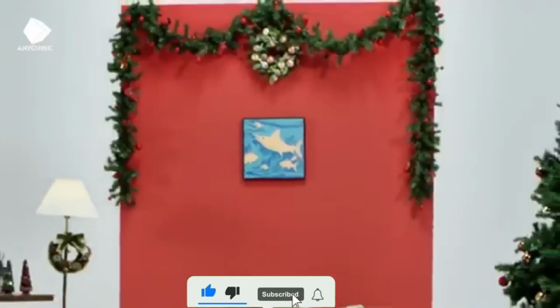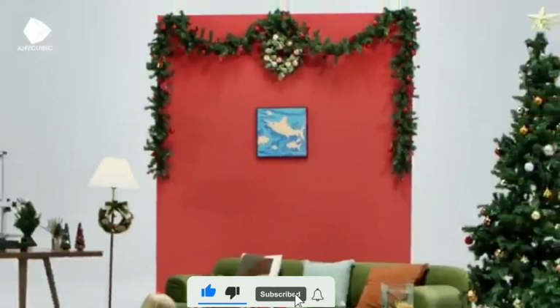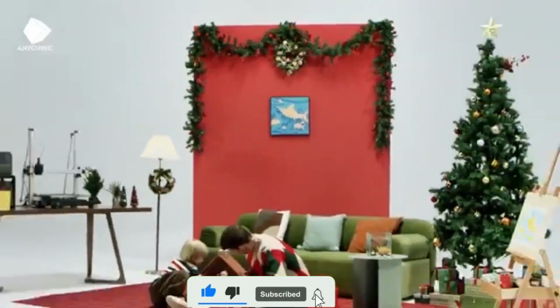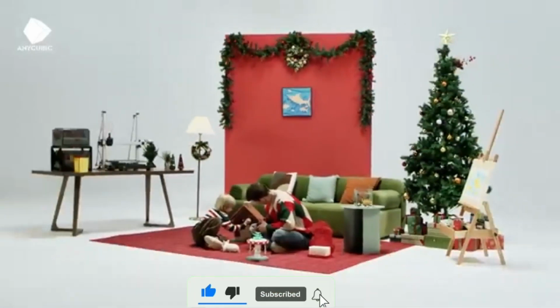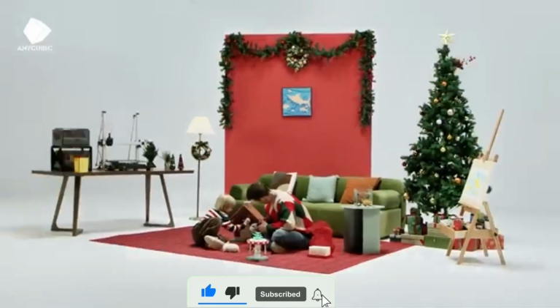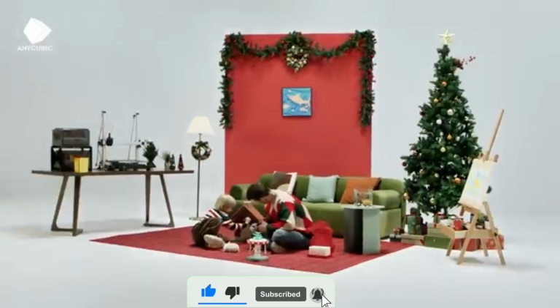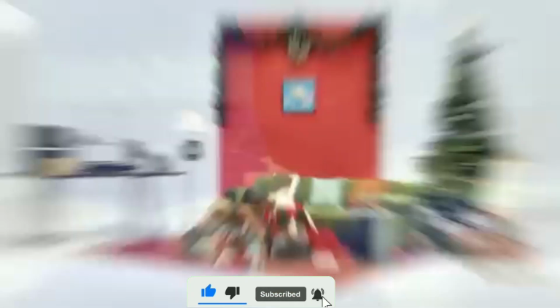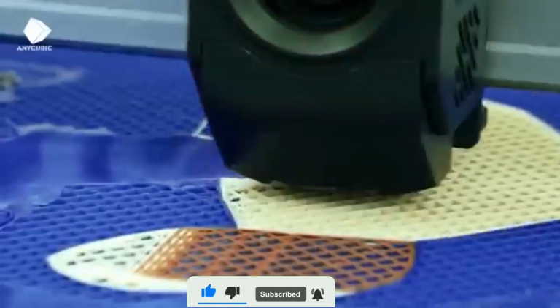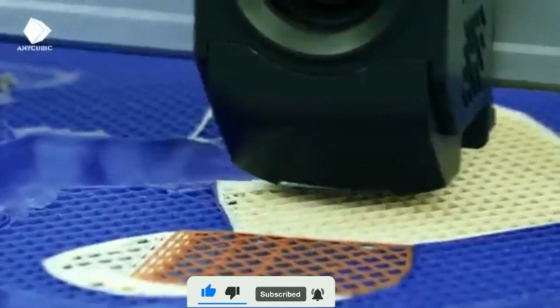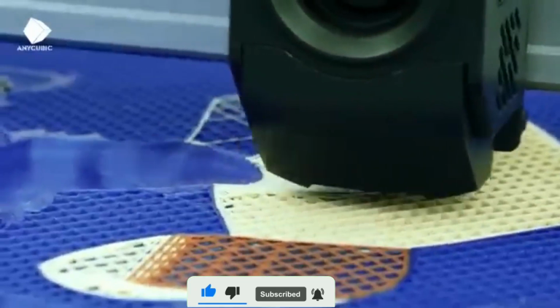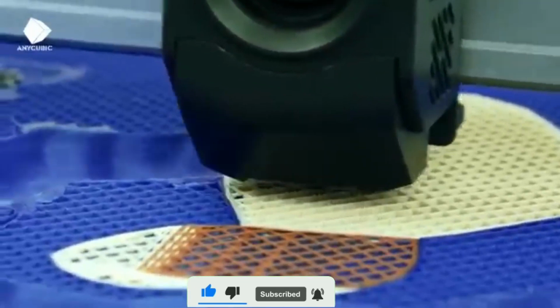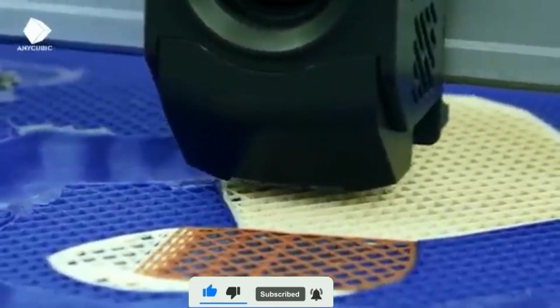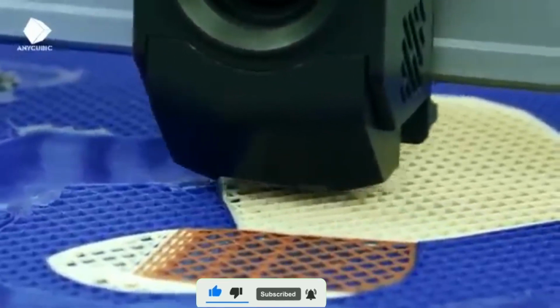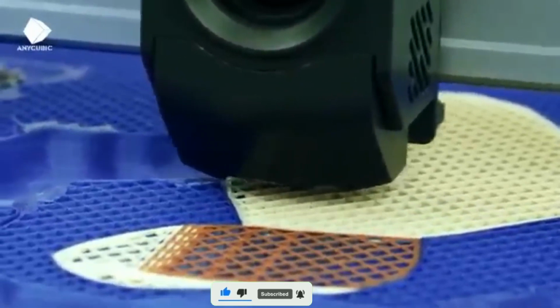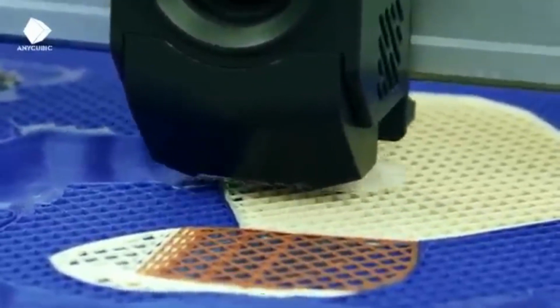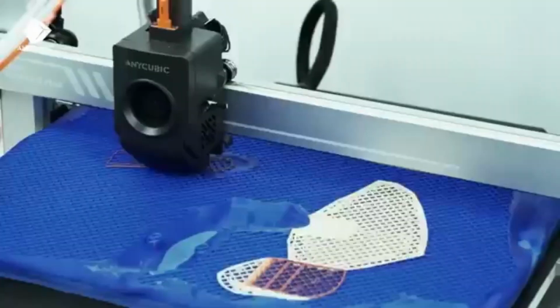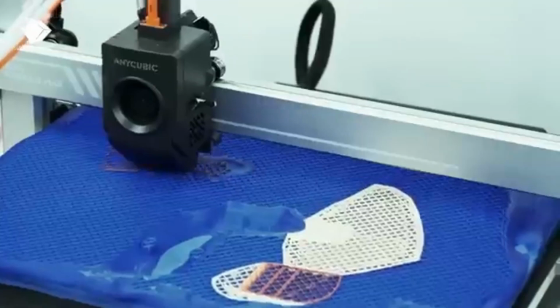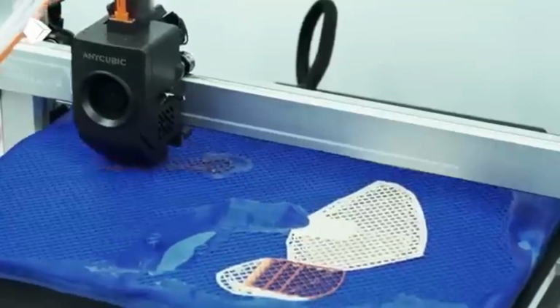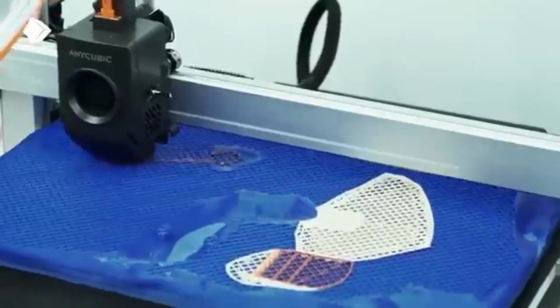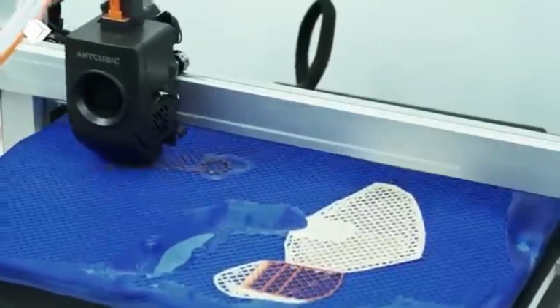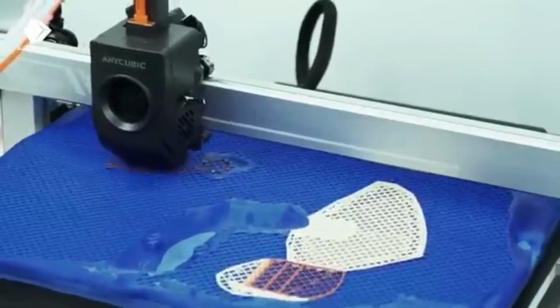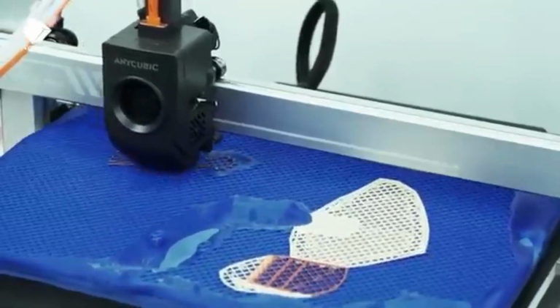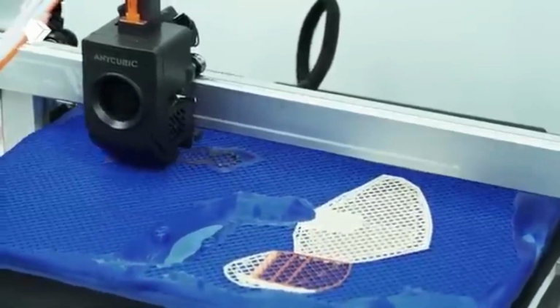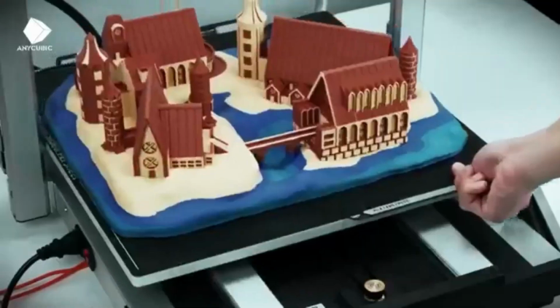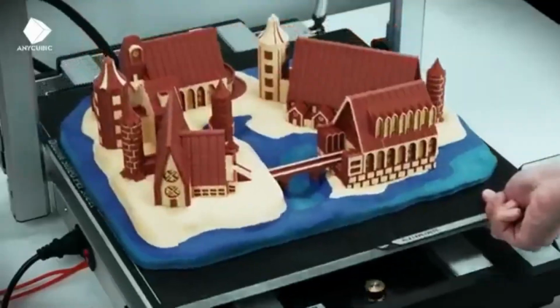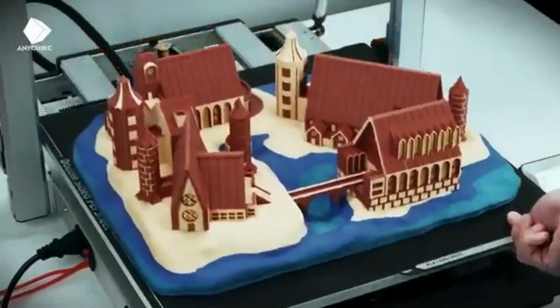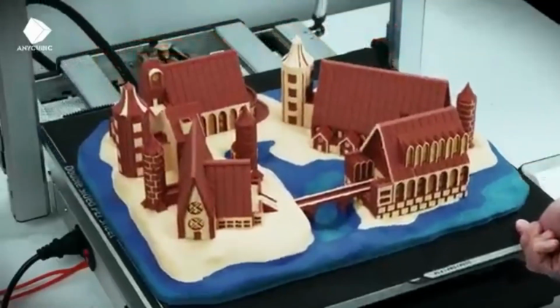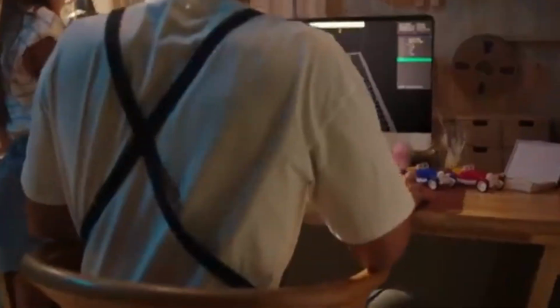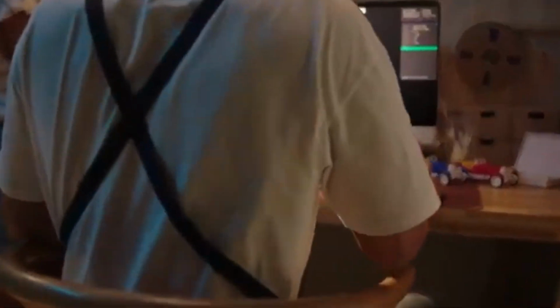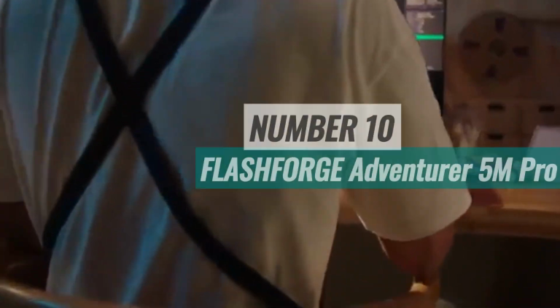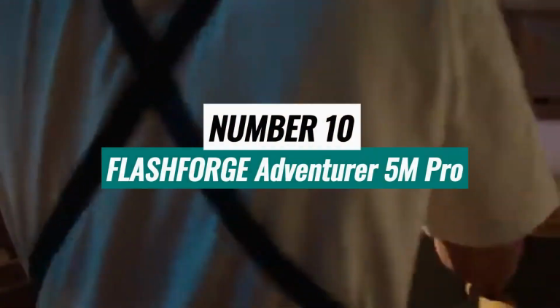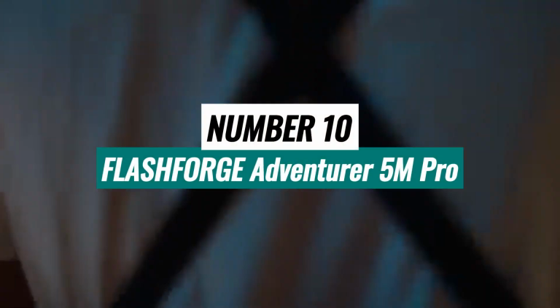So make sure you watch till the end, because number one on this list will blow your mind. Let's dive straight in. Number 10.